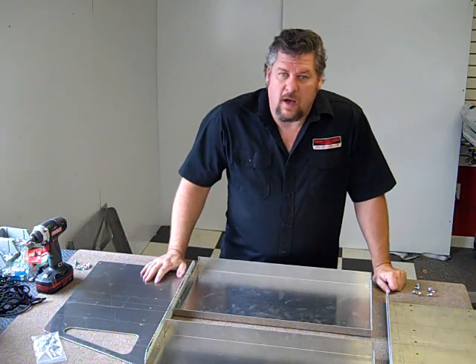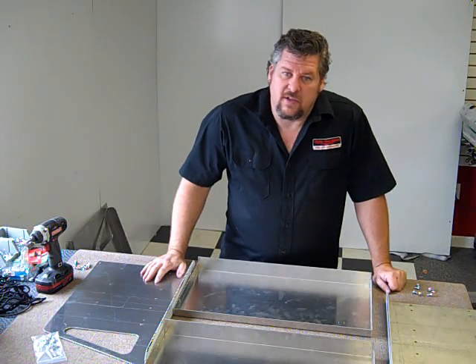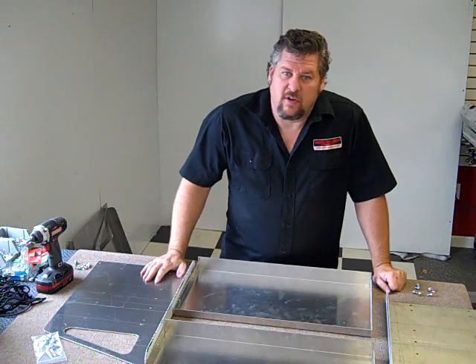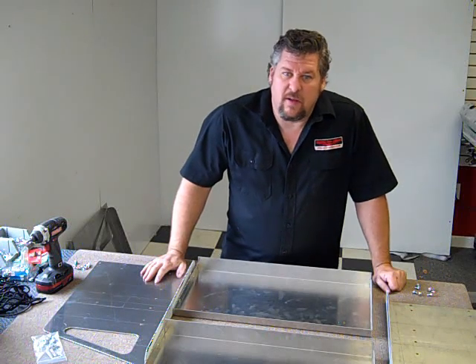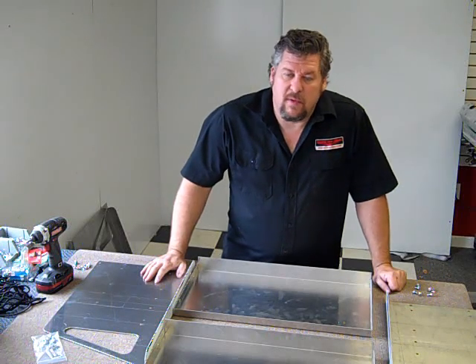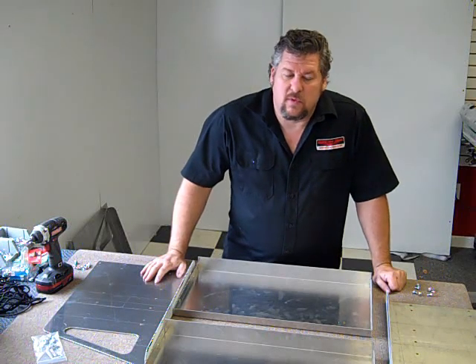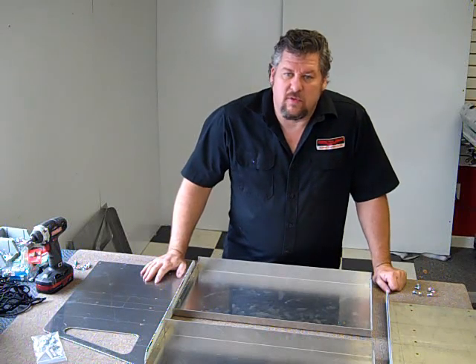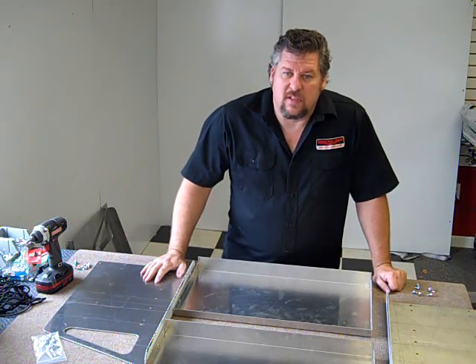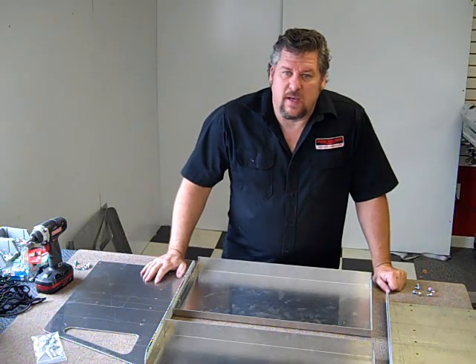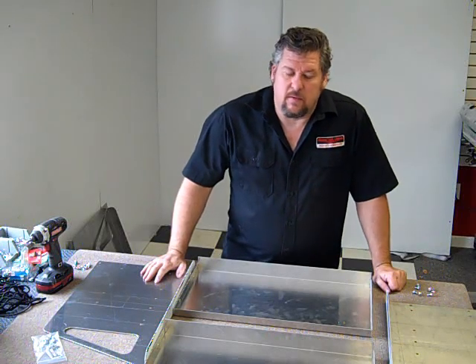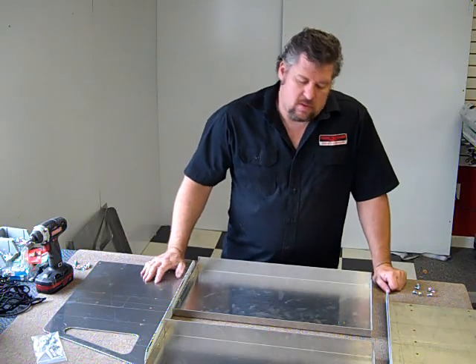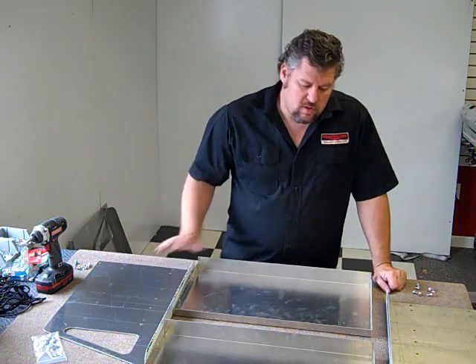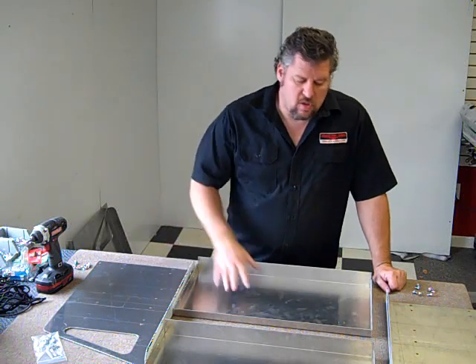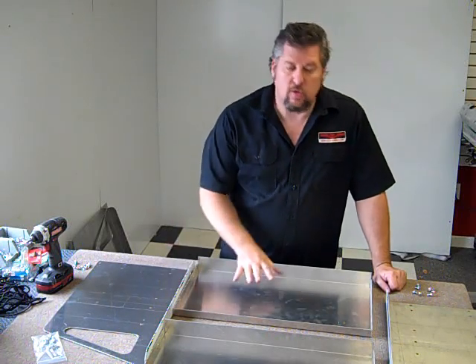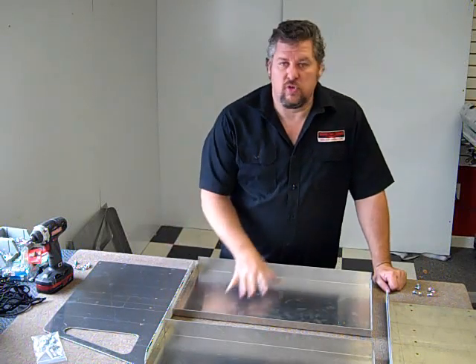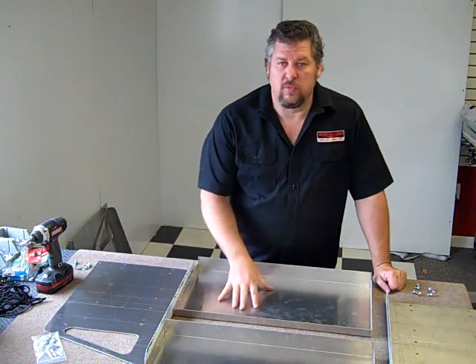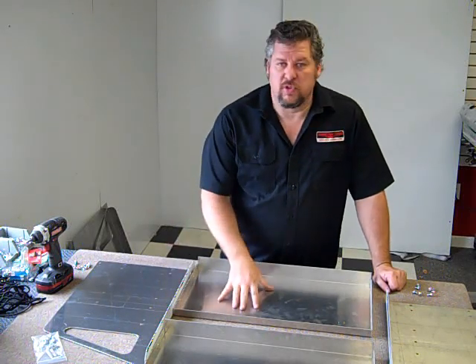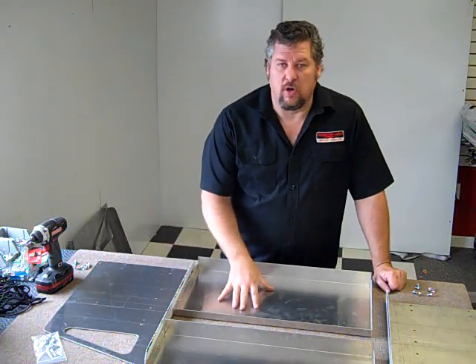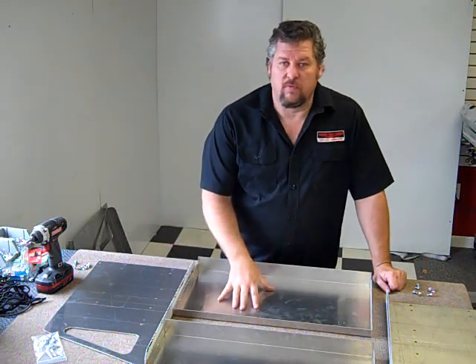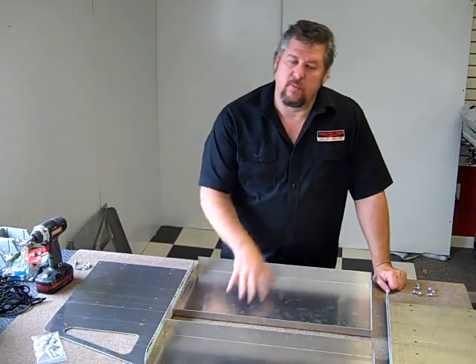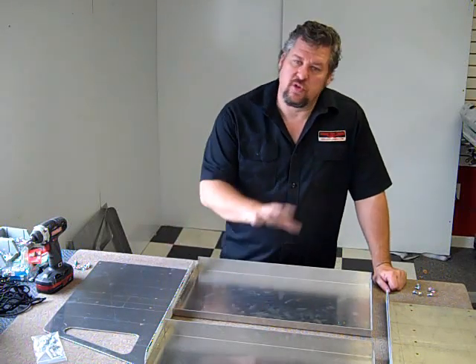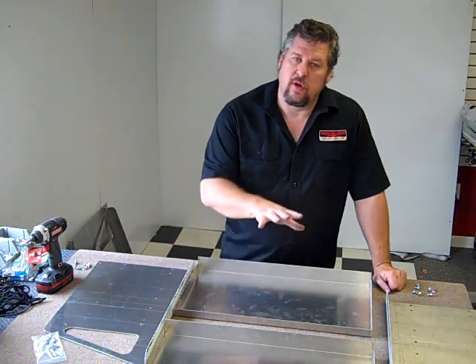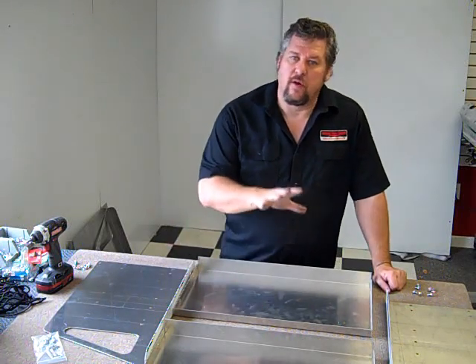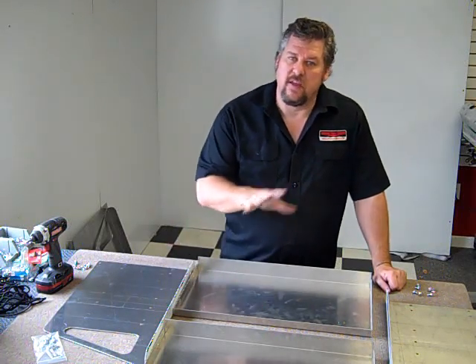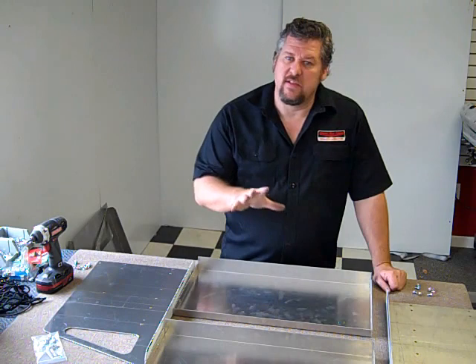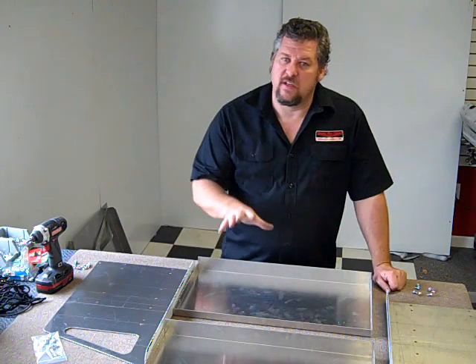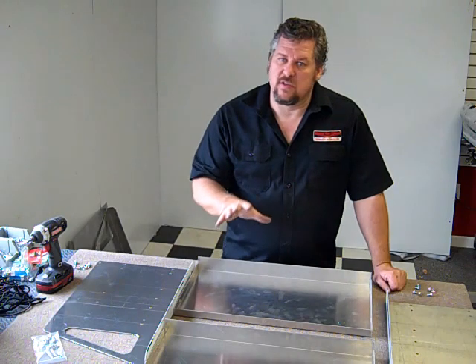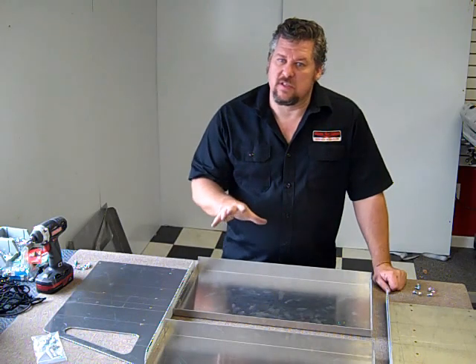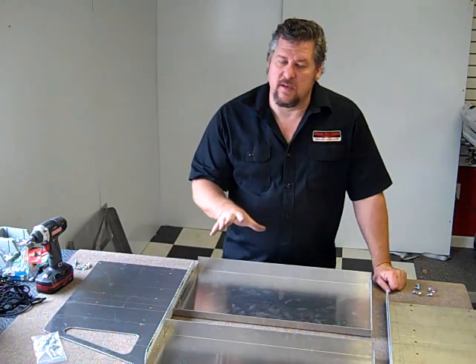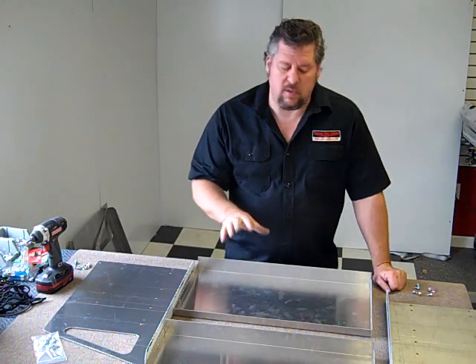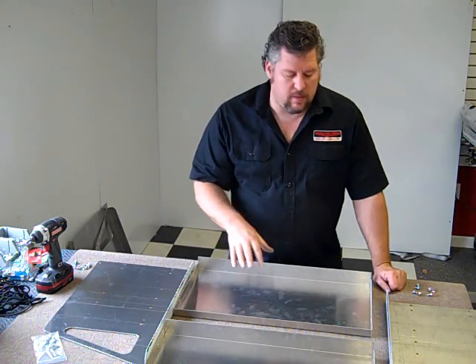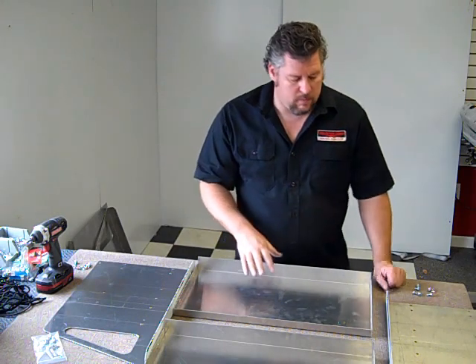Hi, I'm Charlie at Midwest Race Cabins. This is our new Super Shelf and I'm going to show you how easy it is to assemble it.